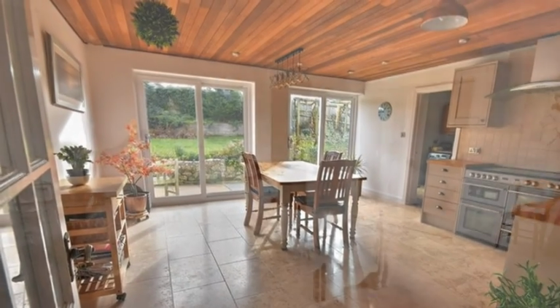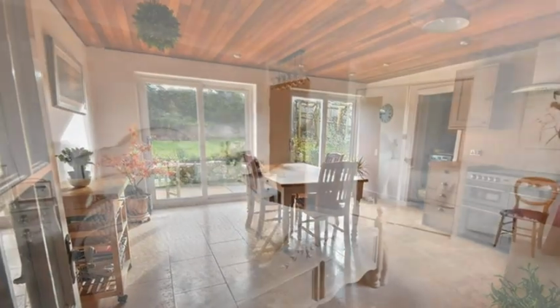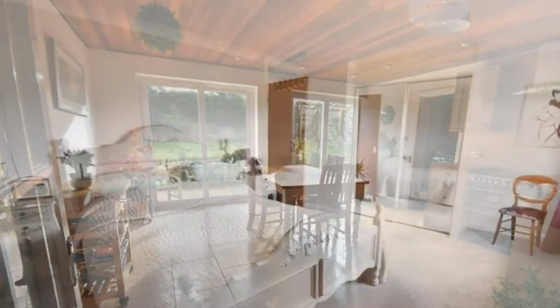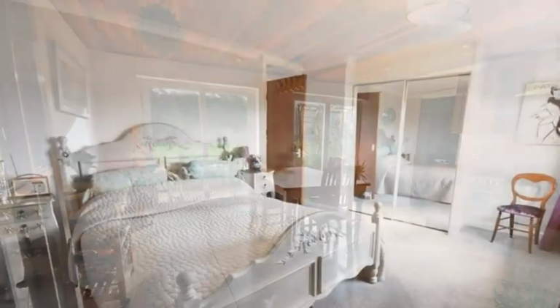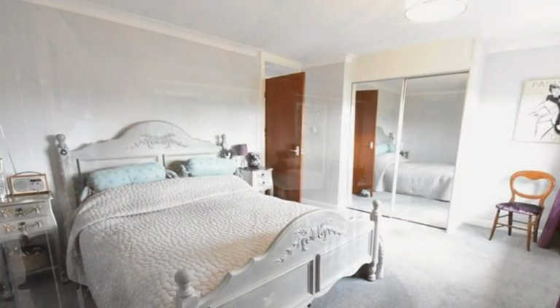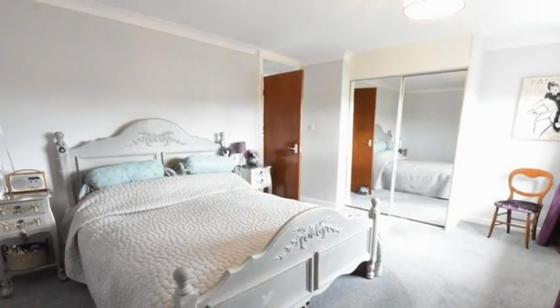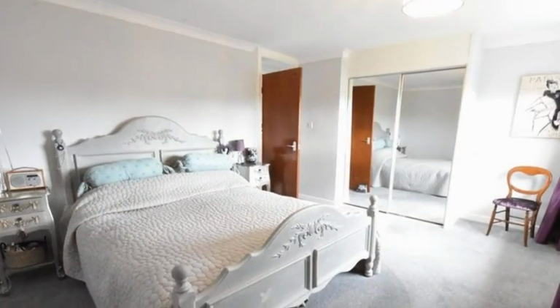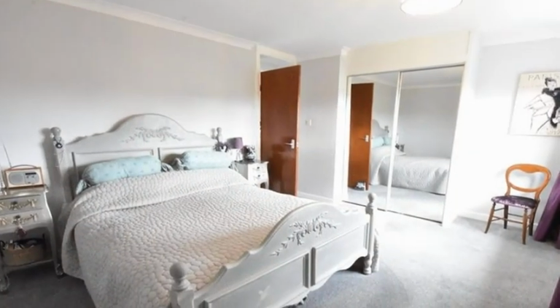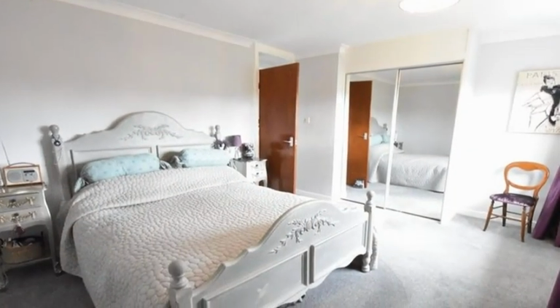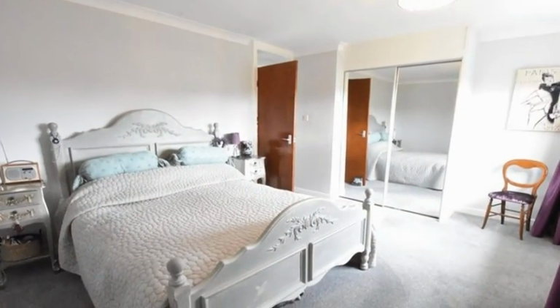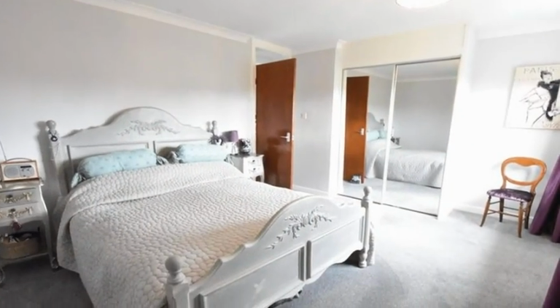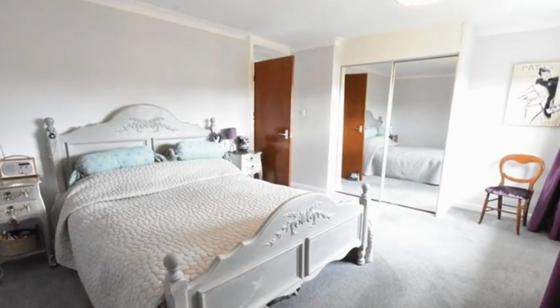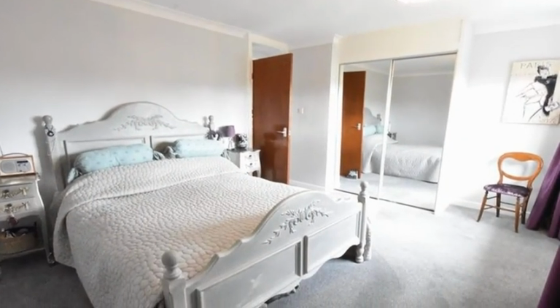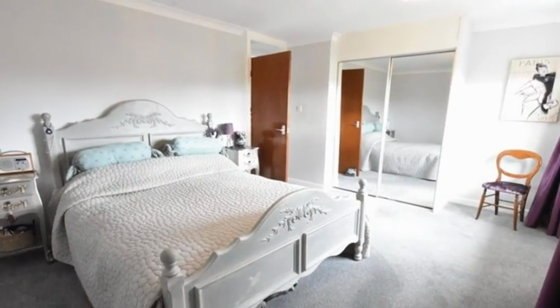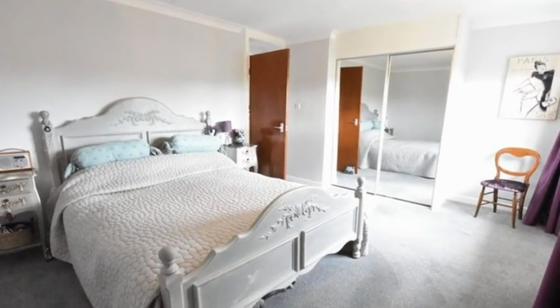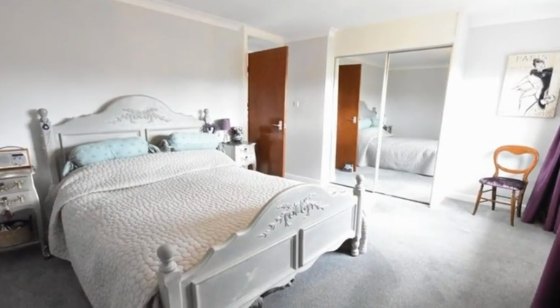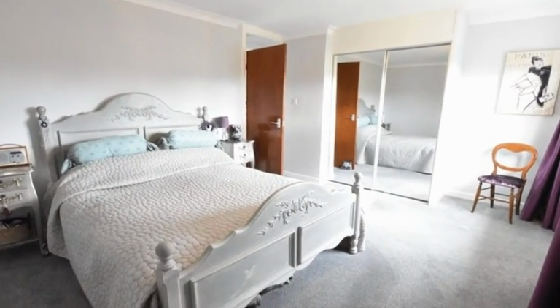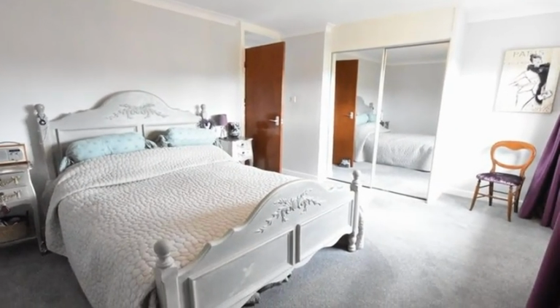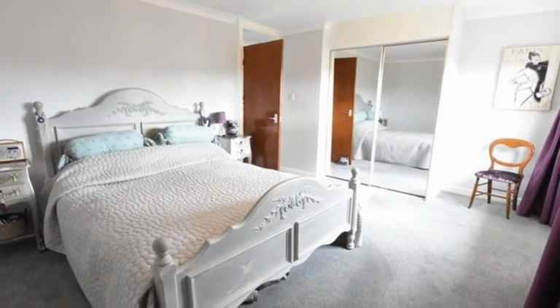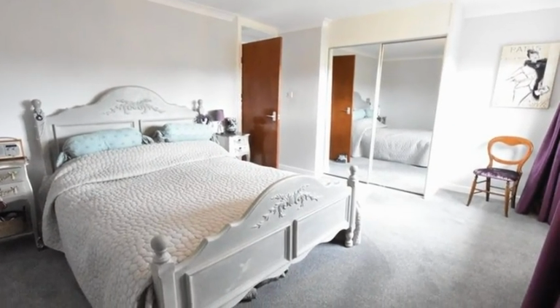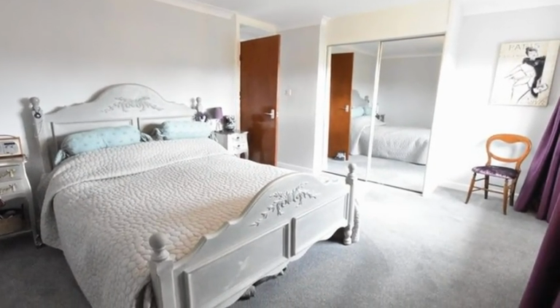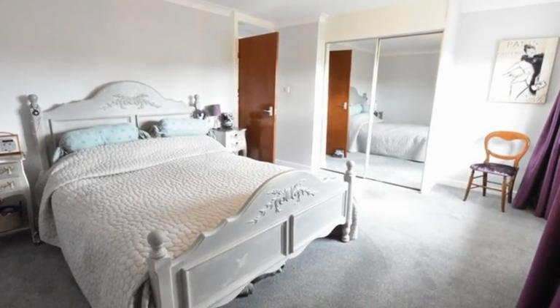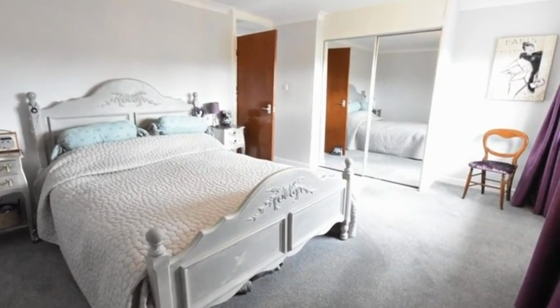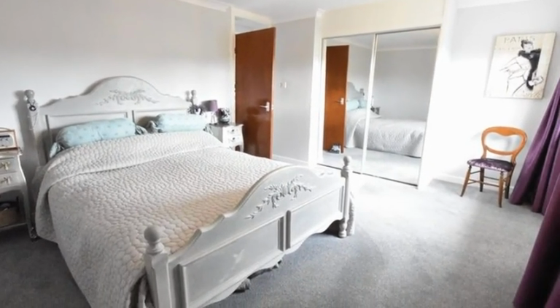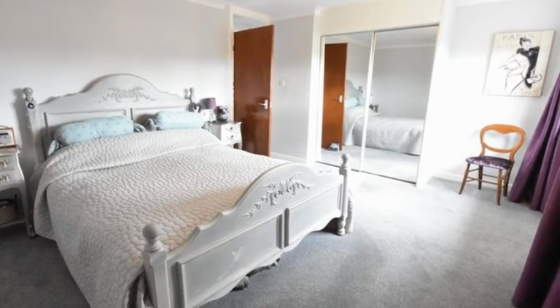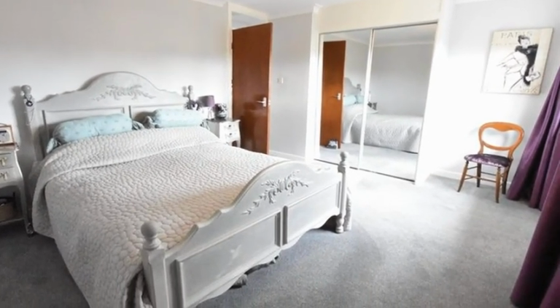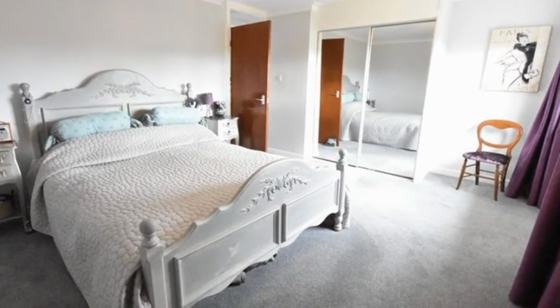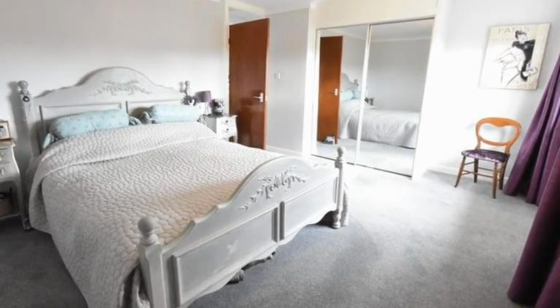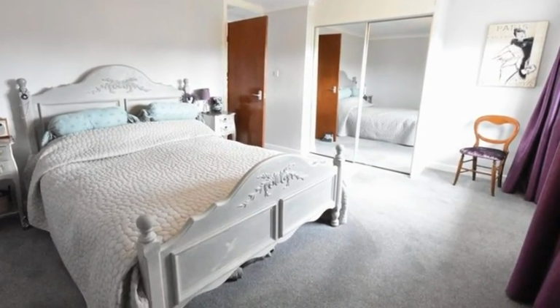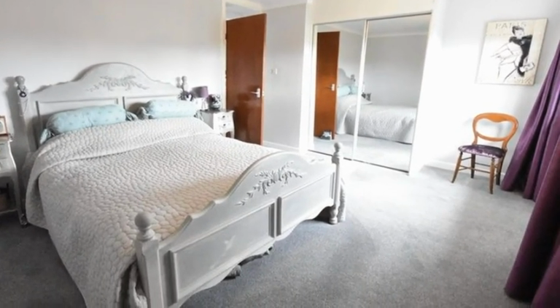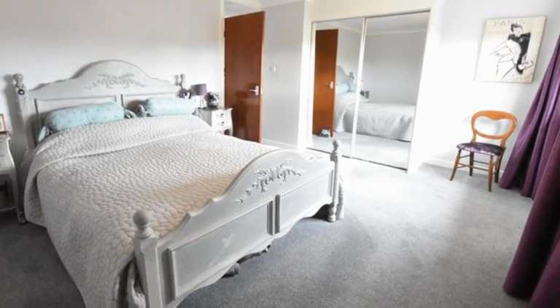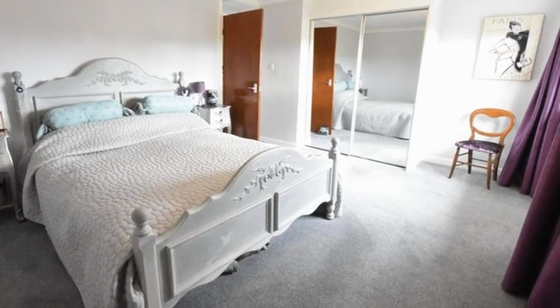On the first floor, there are five good-sized bedrooms with the master boasting built-in mirrored door wardrobes.